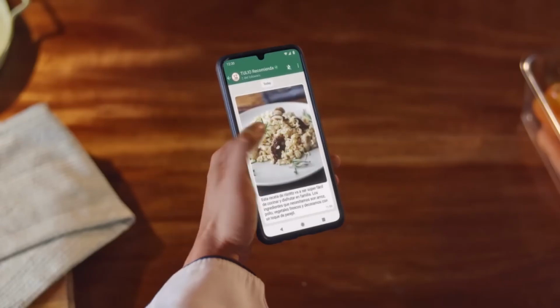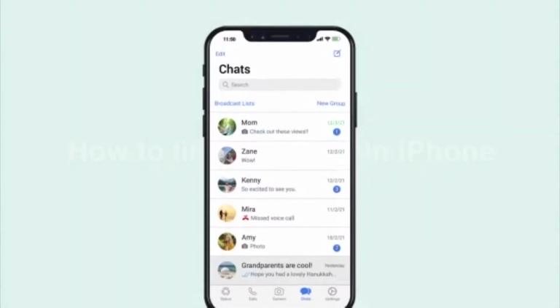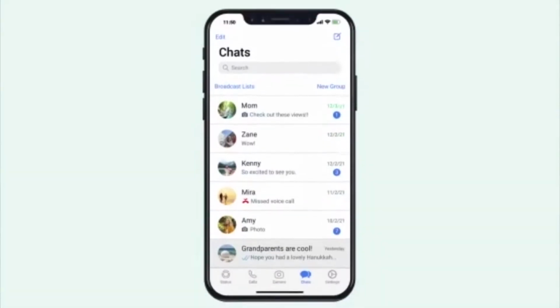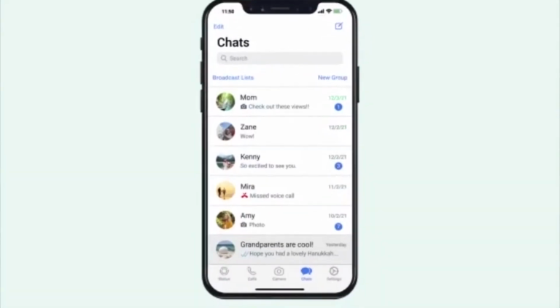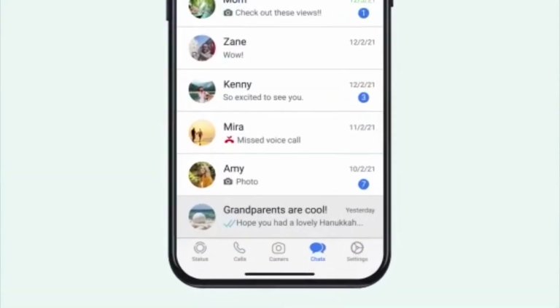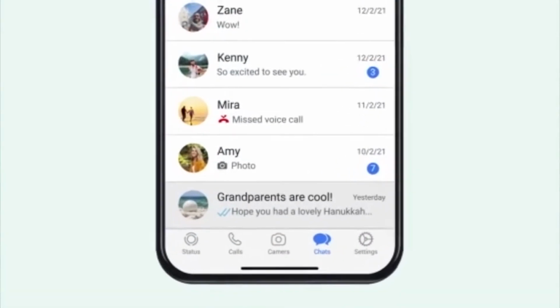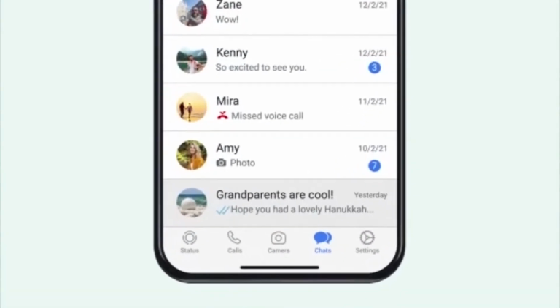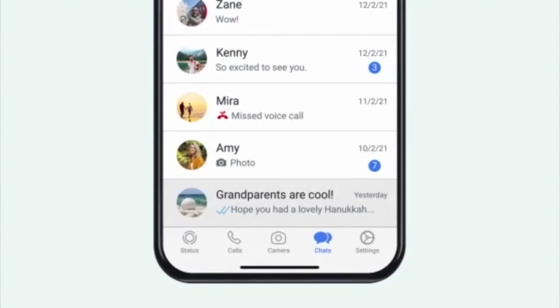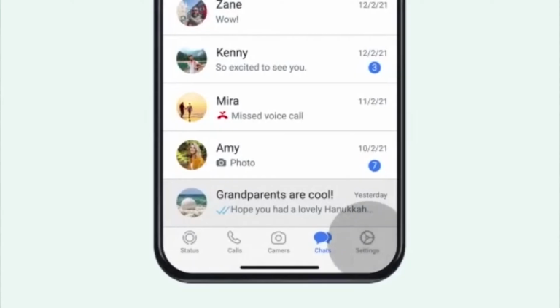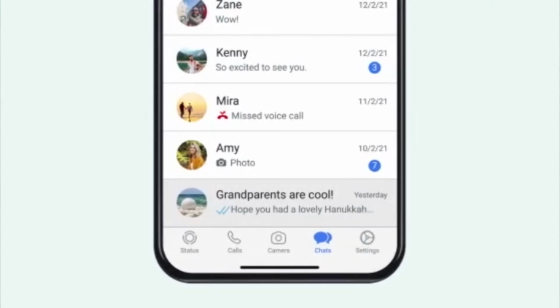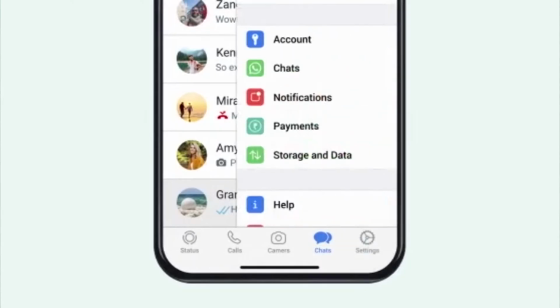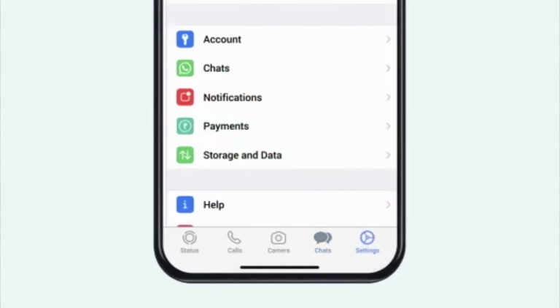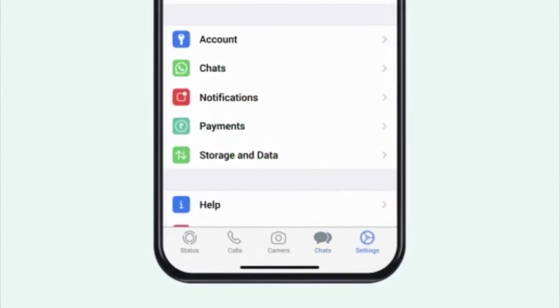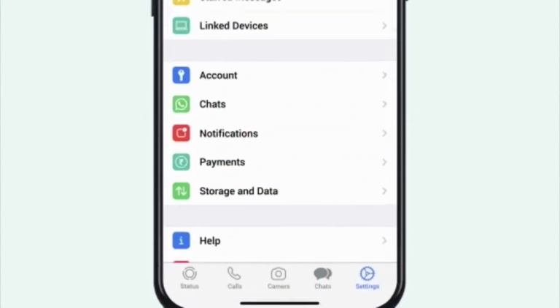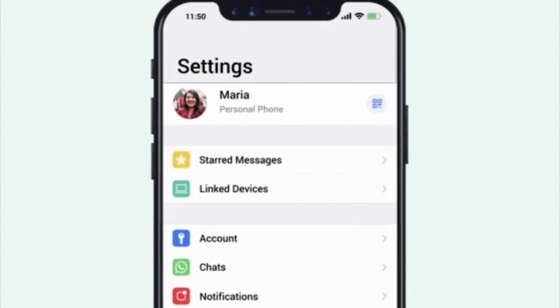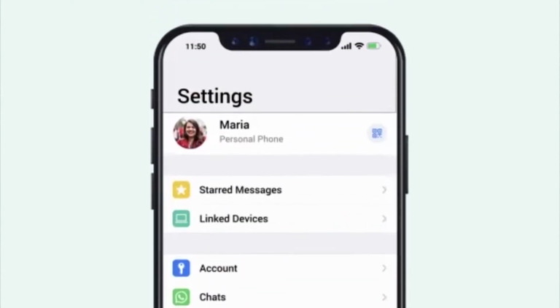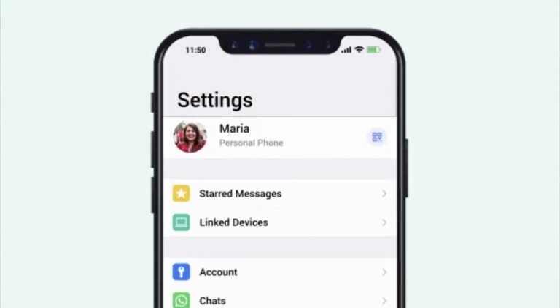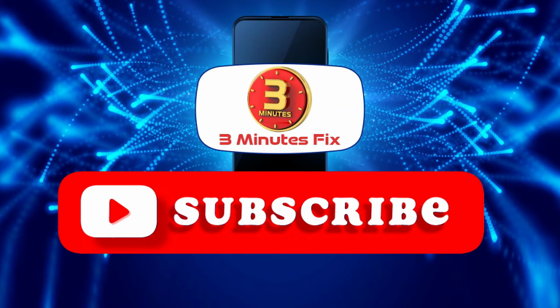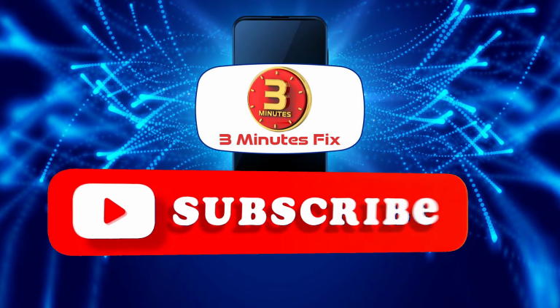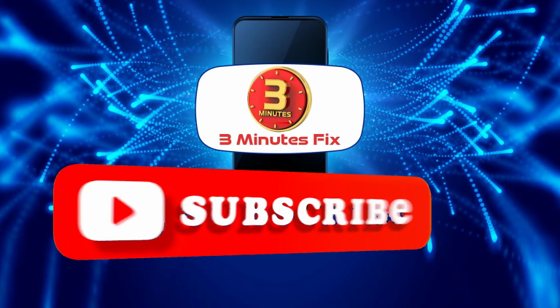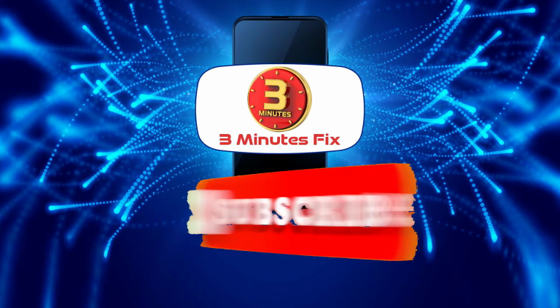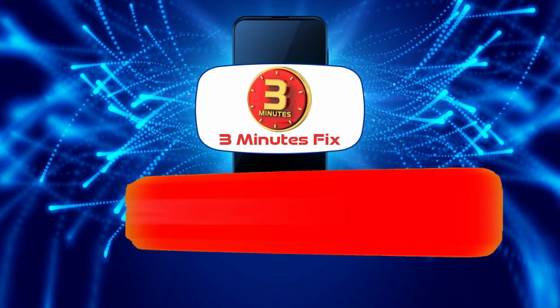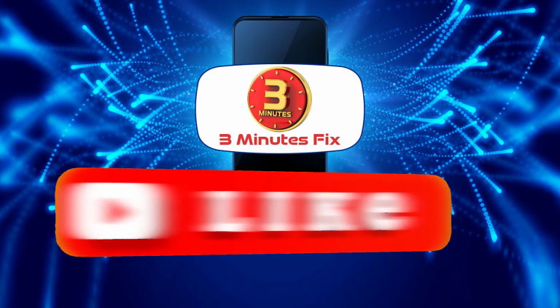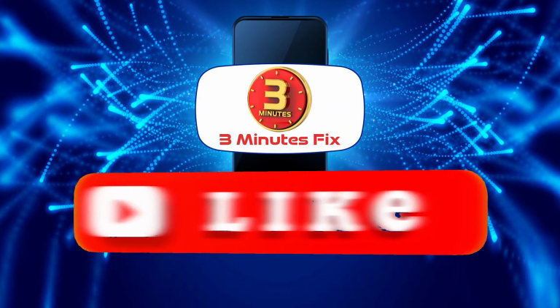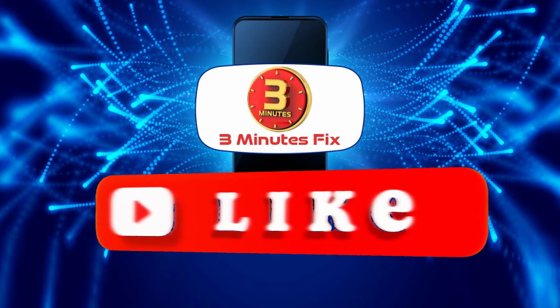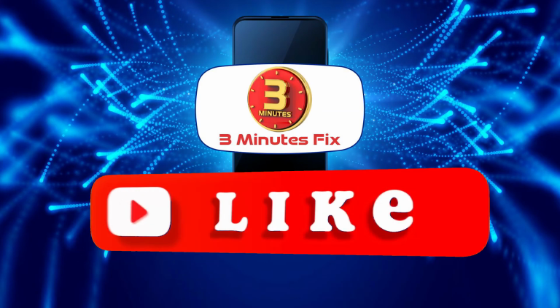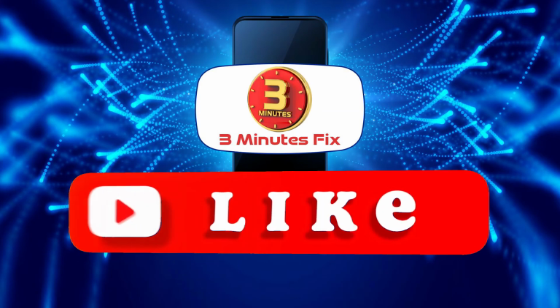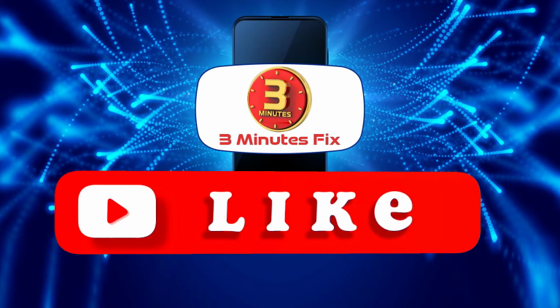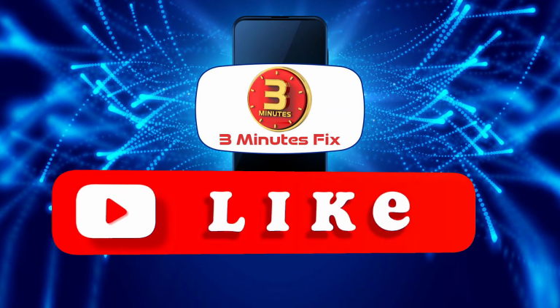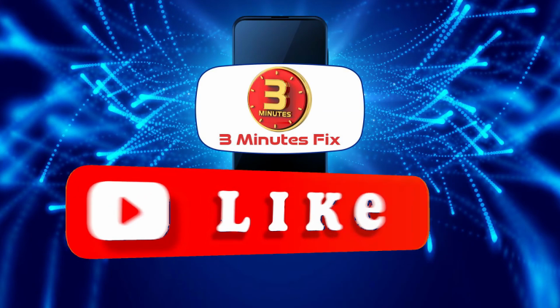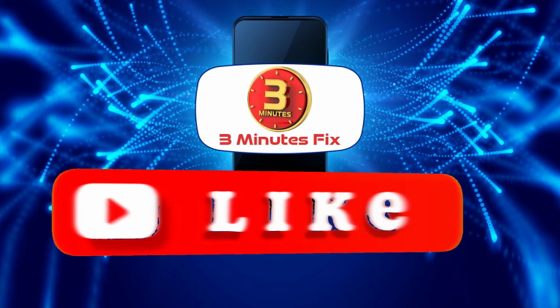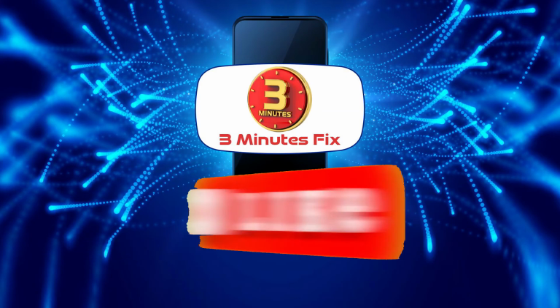Before we continue, if you're finding this tutorial helpful, don't forget to subscribe and hit the like button for more WhatsApp tips.